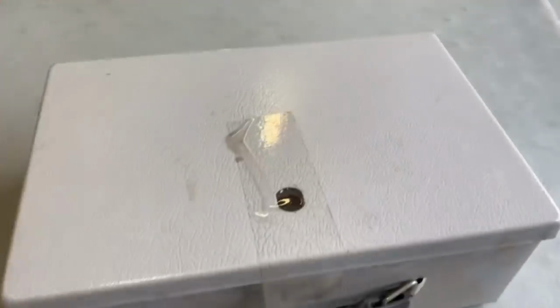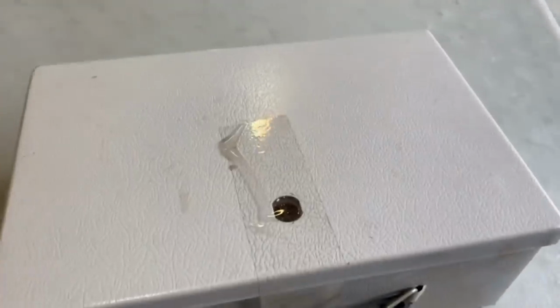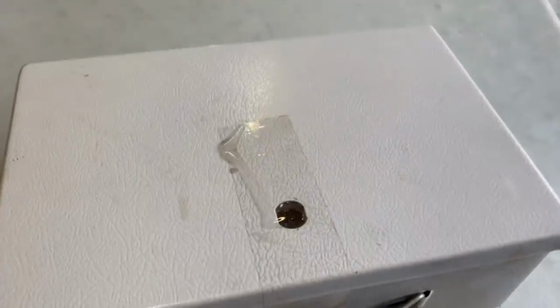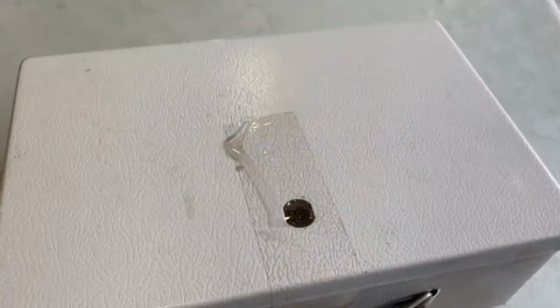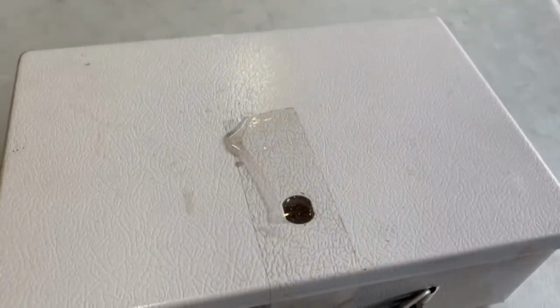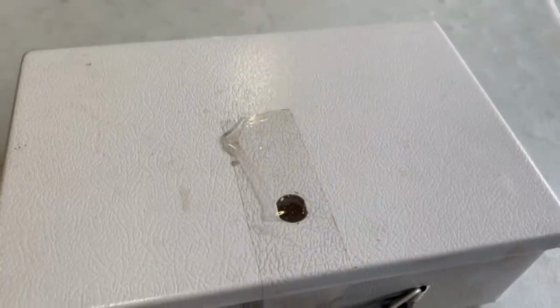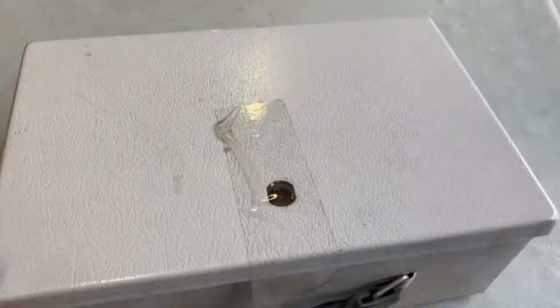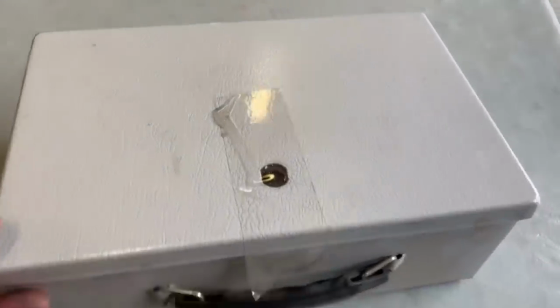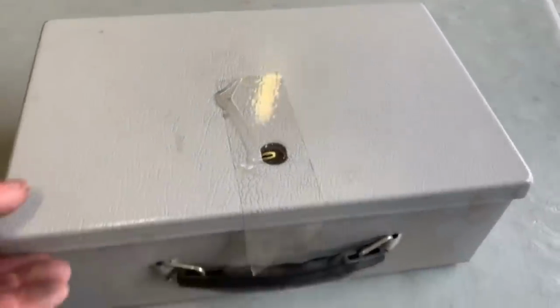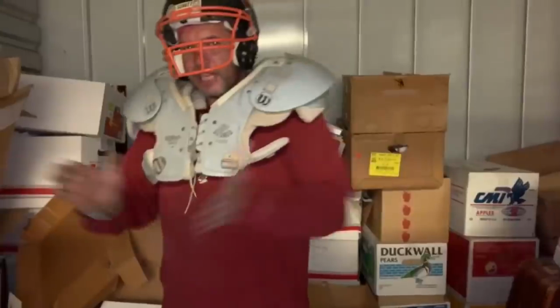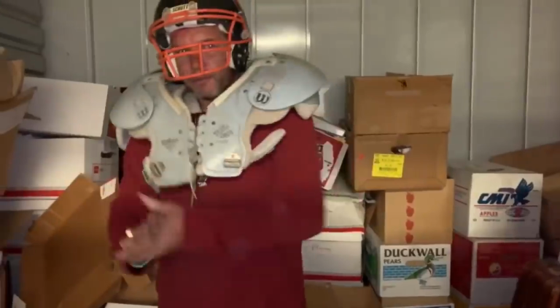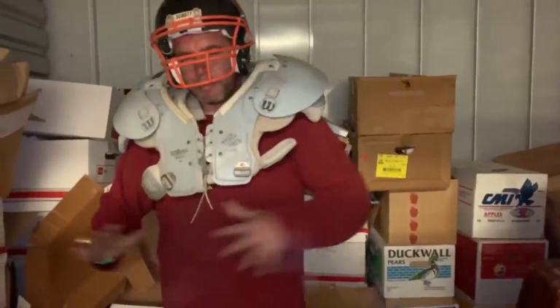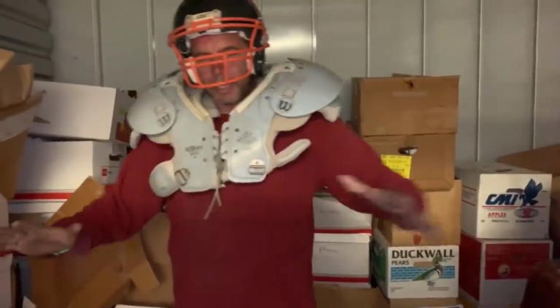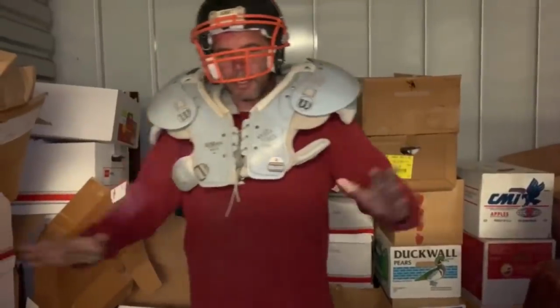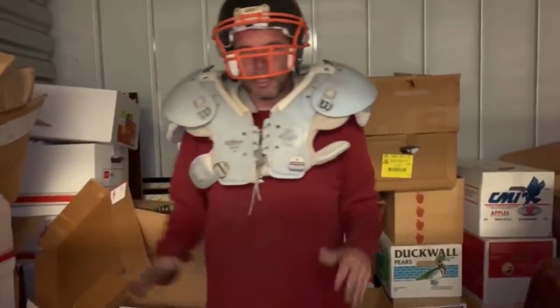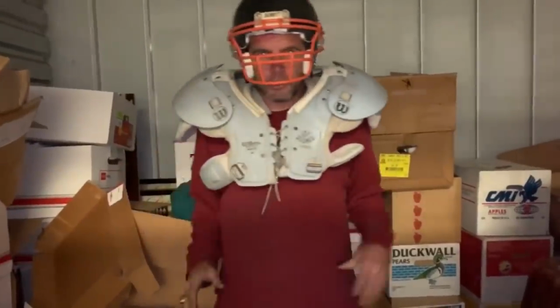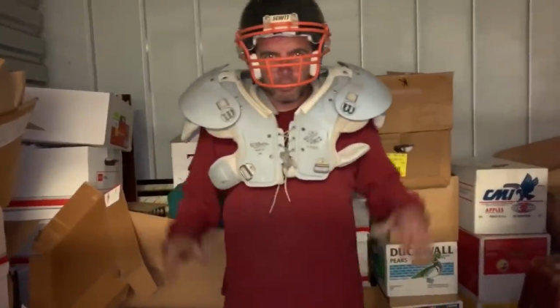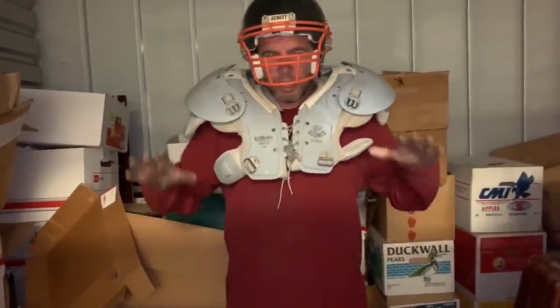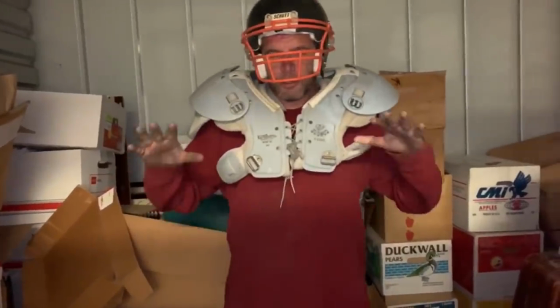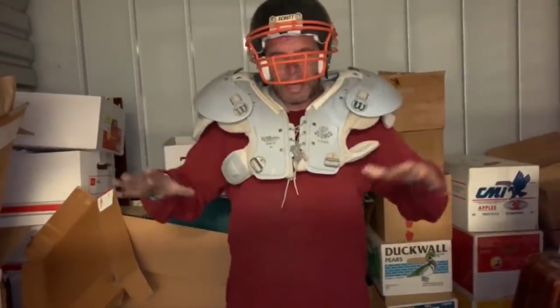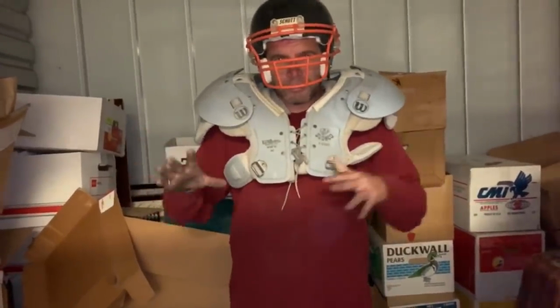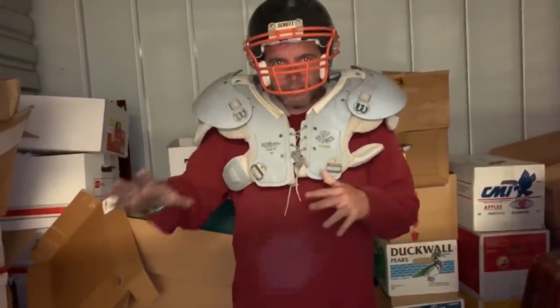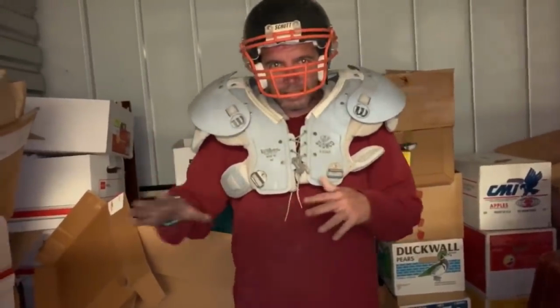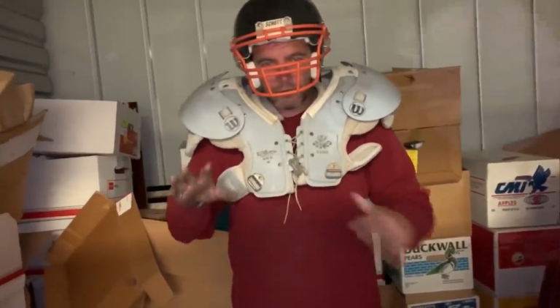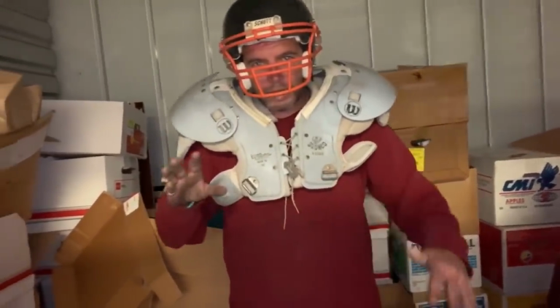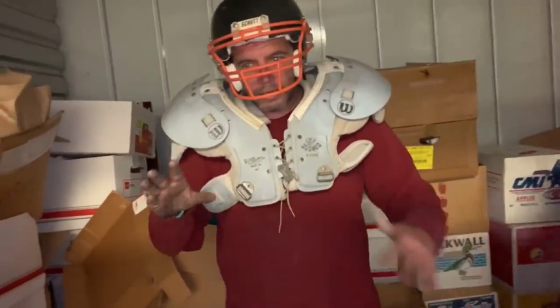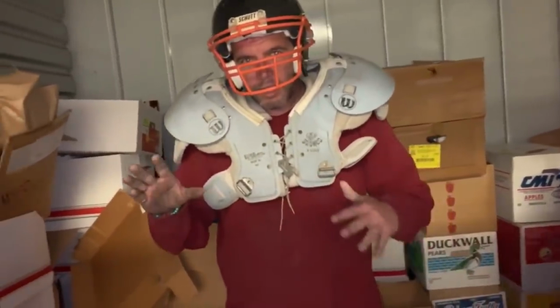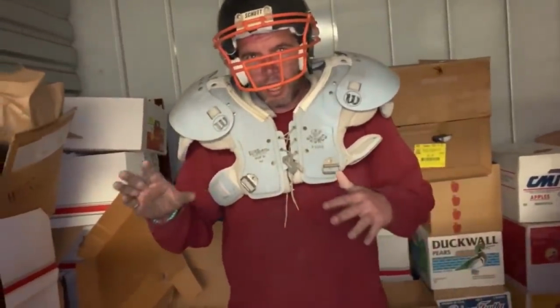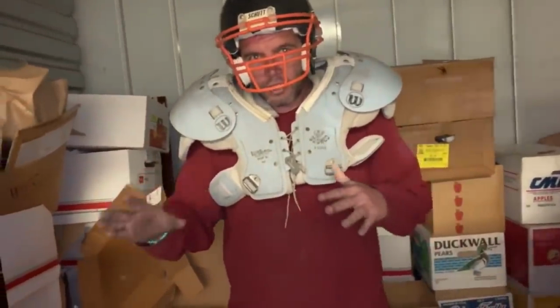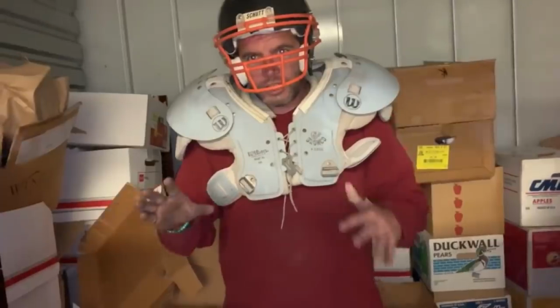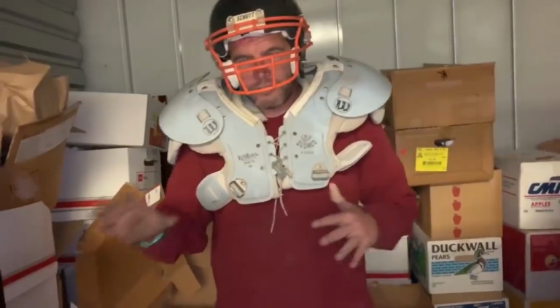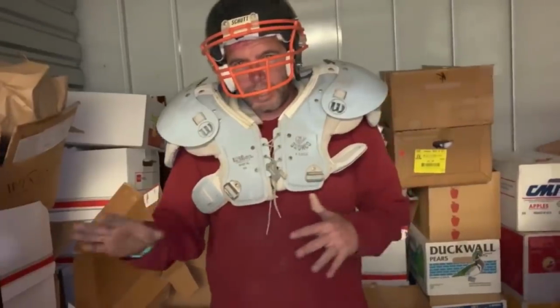Now we get to see what's in it. Team, when we break huddle, we're going to do the Route 77 Red RG3.